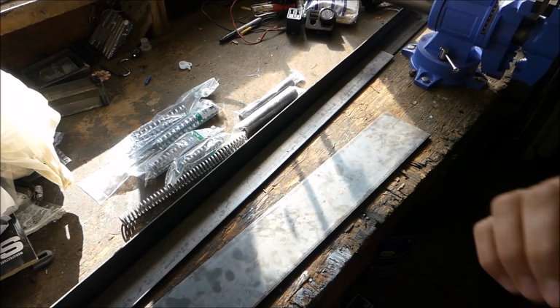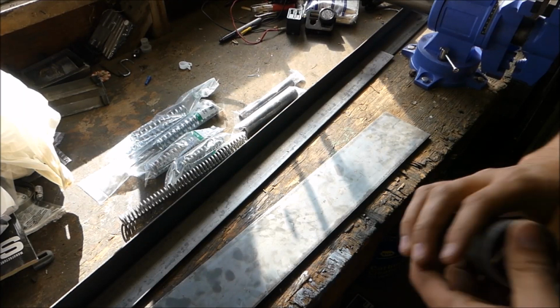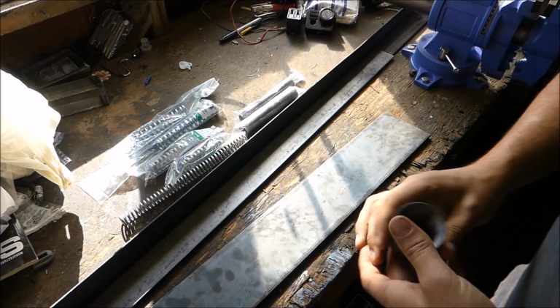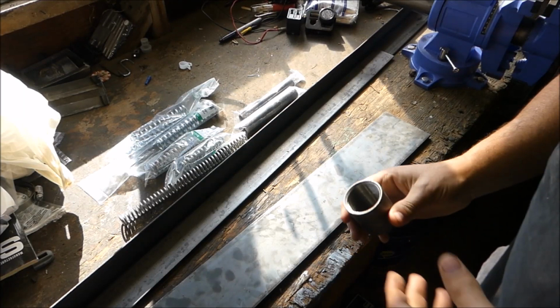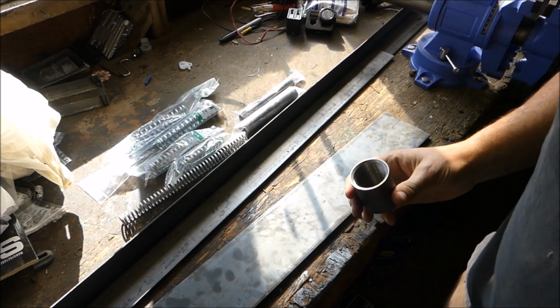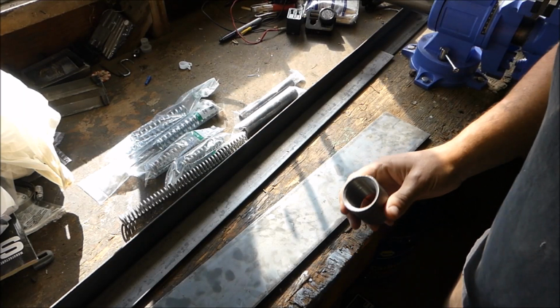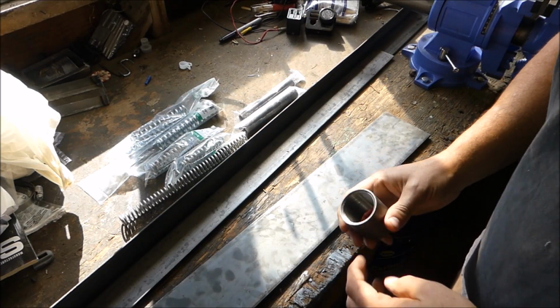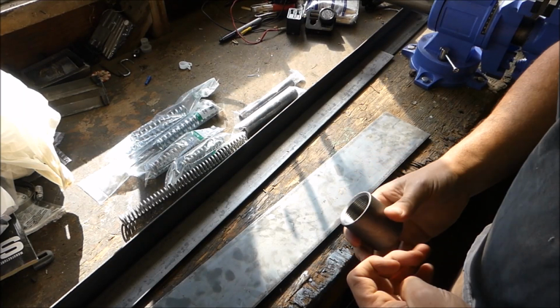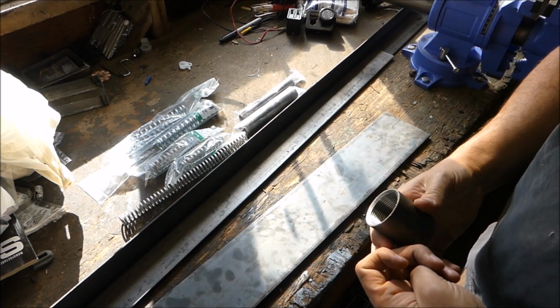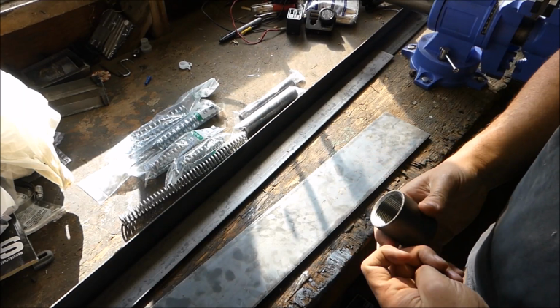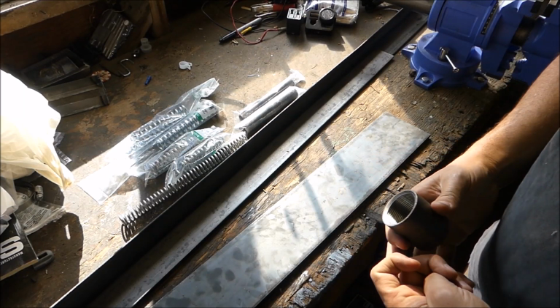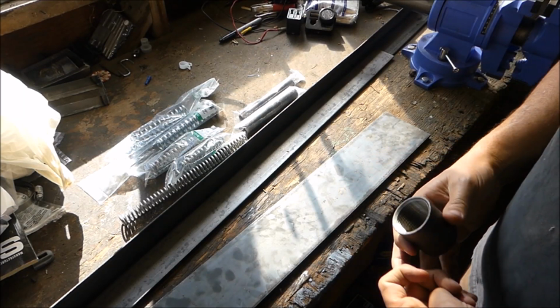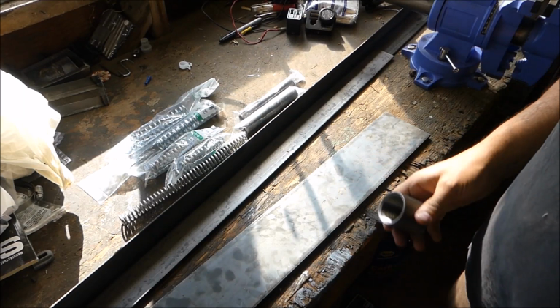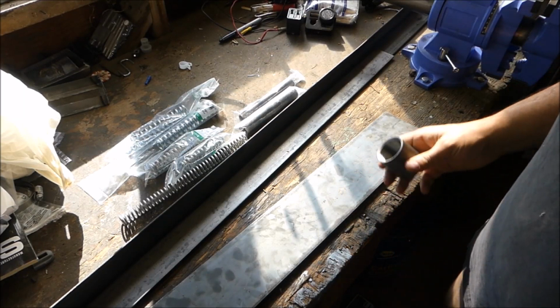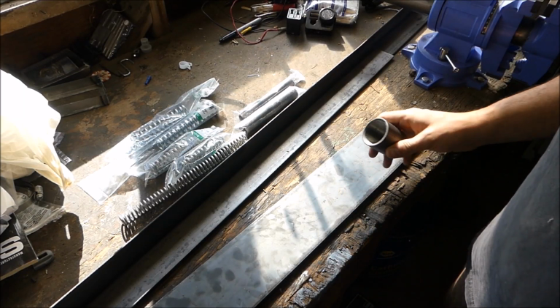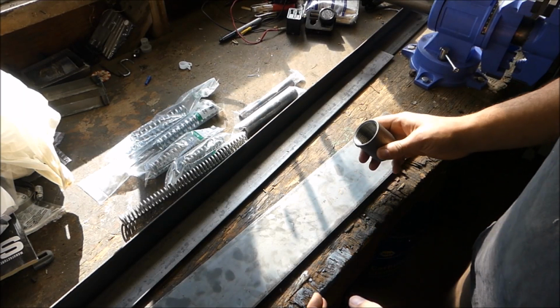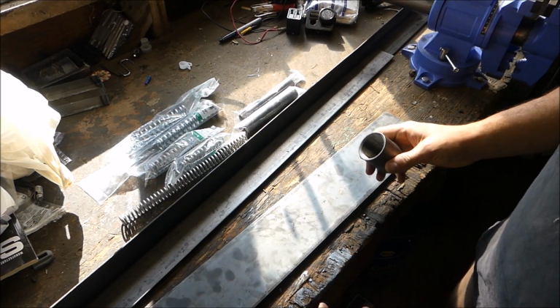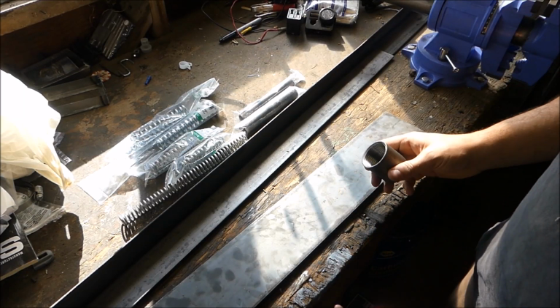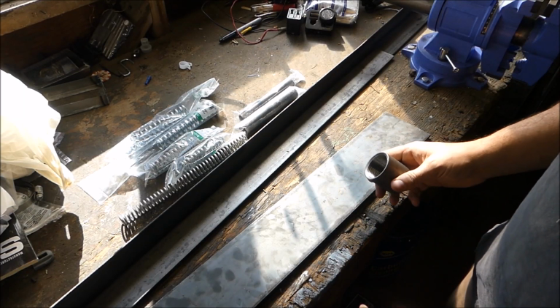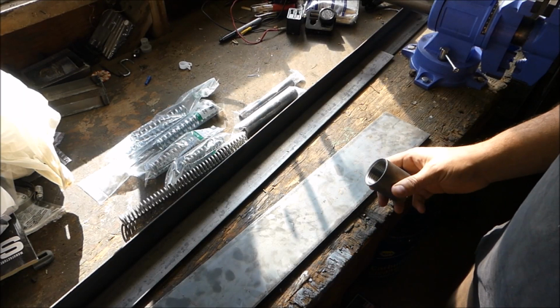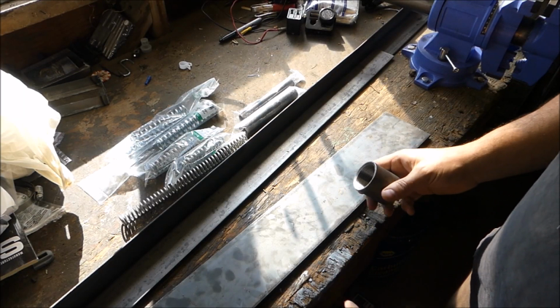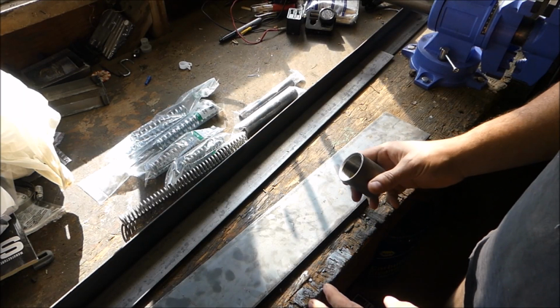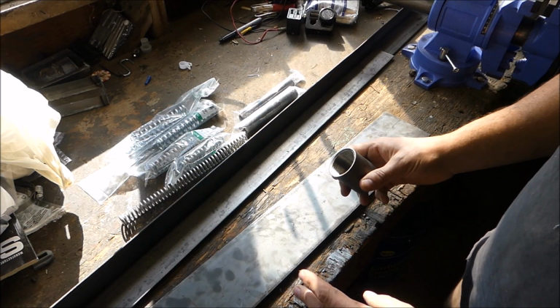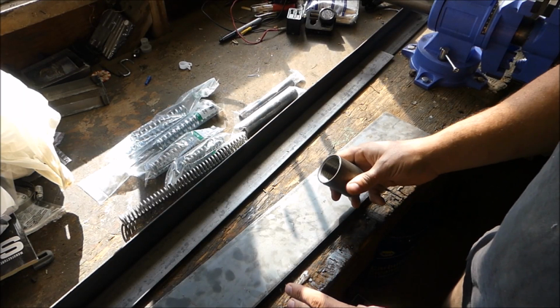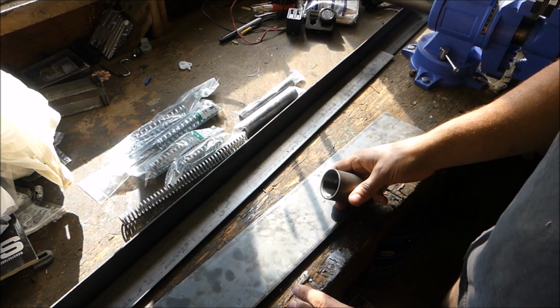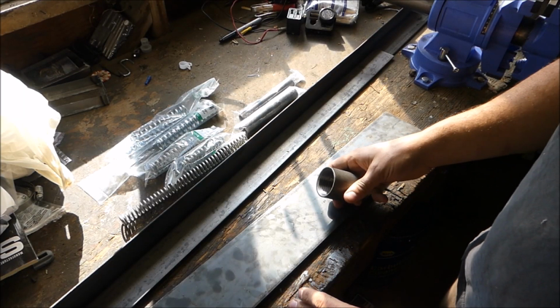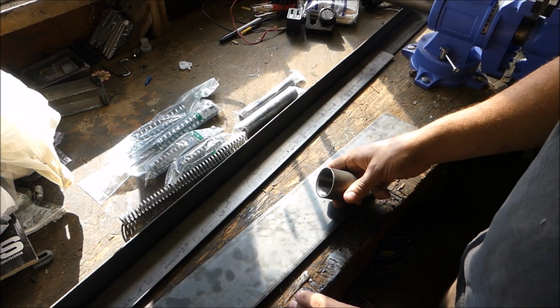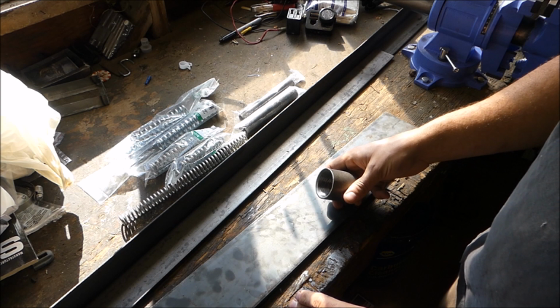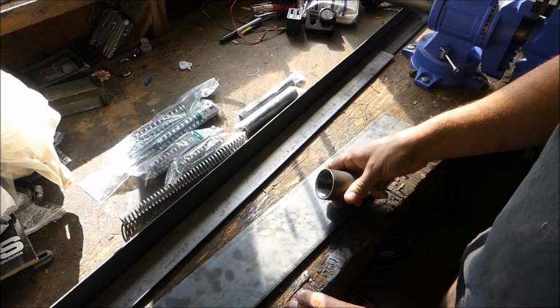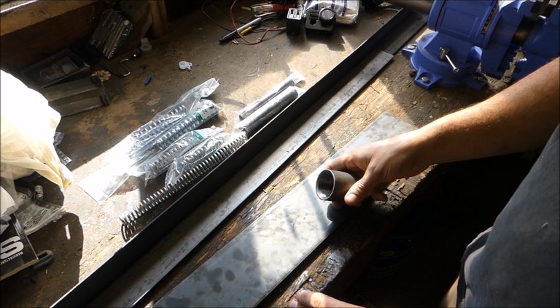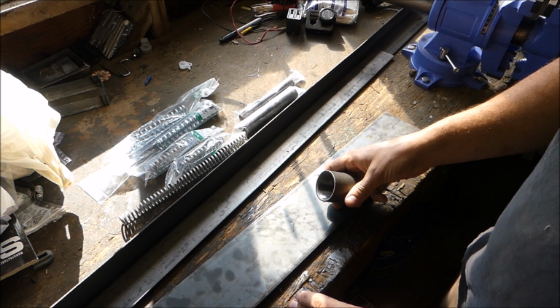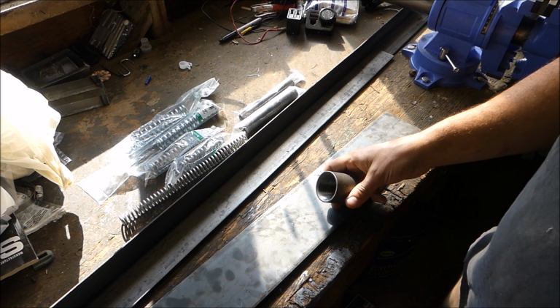My projects are making projects, so today I'm going to work on building a bender for my hydraulic press.